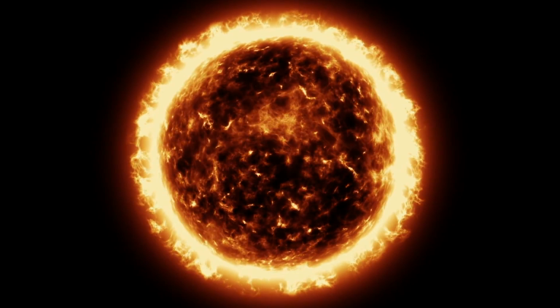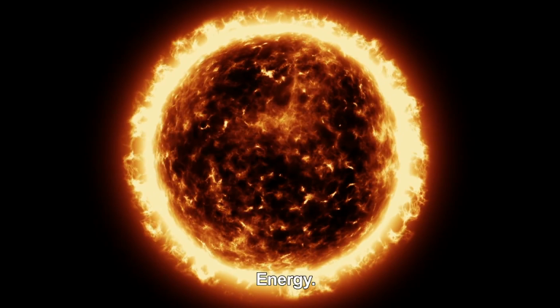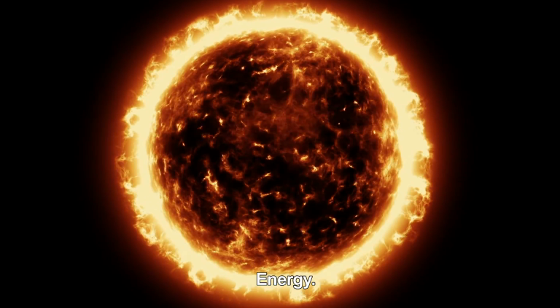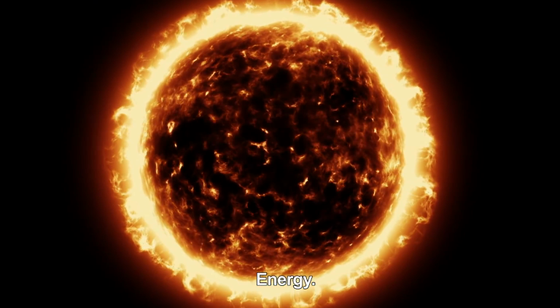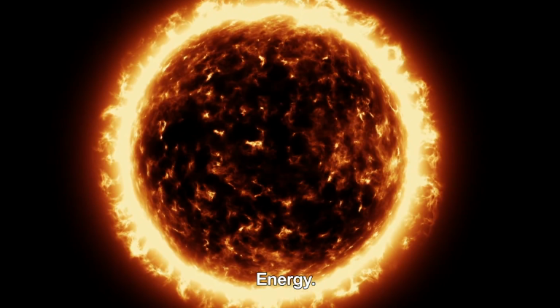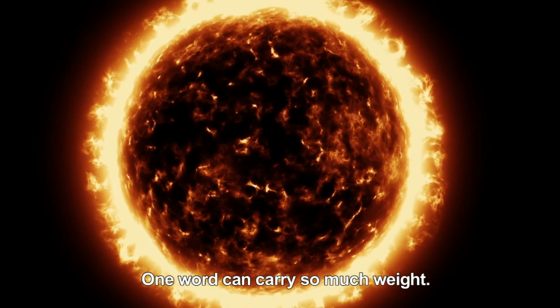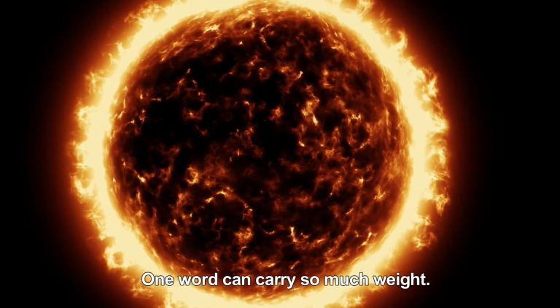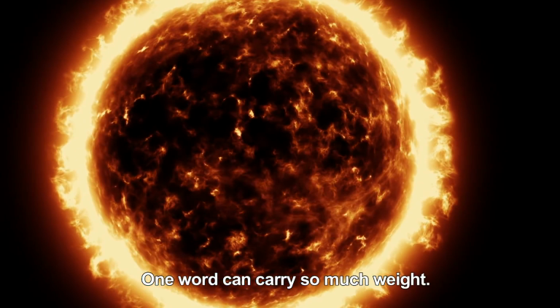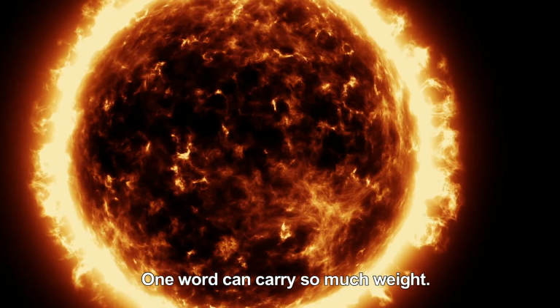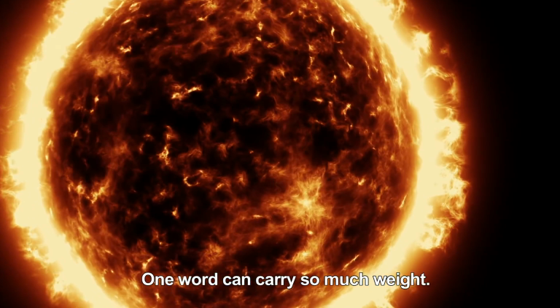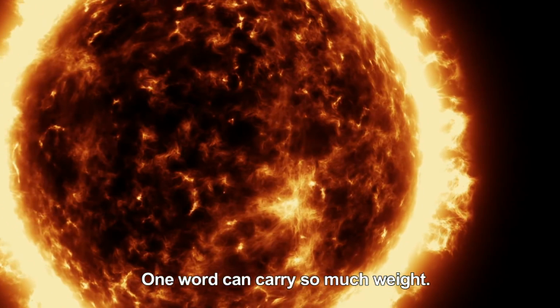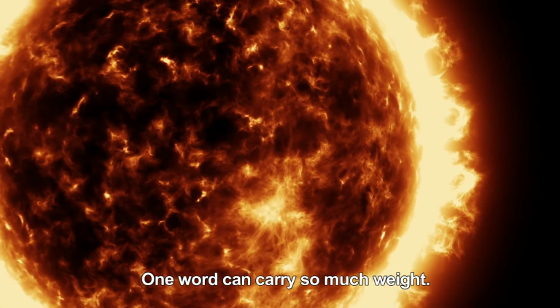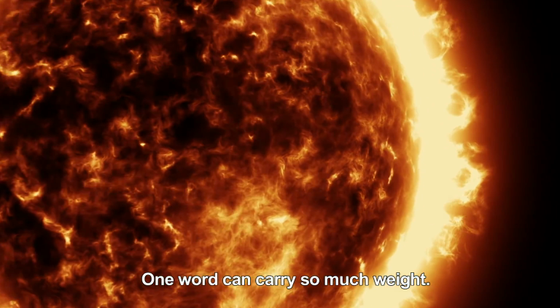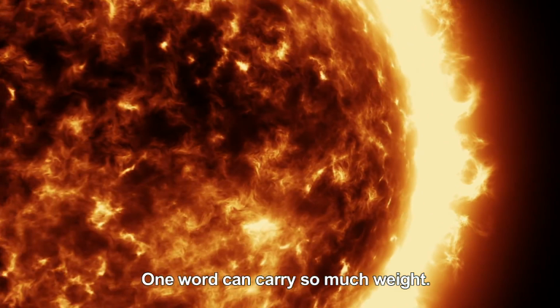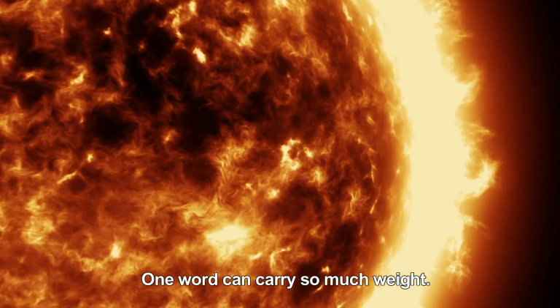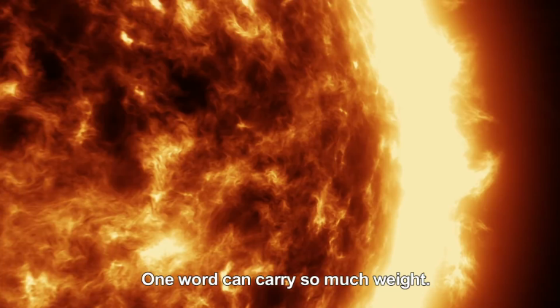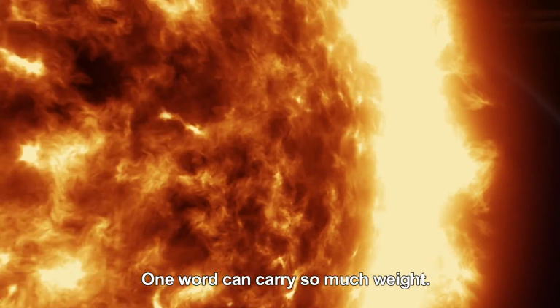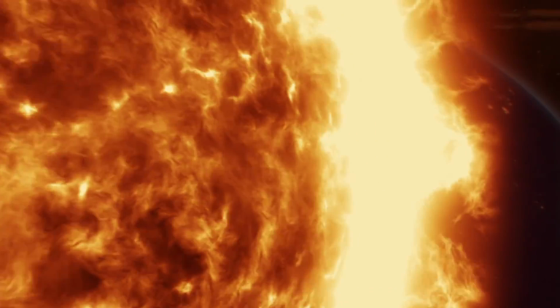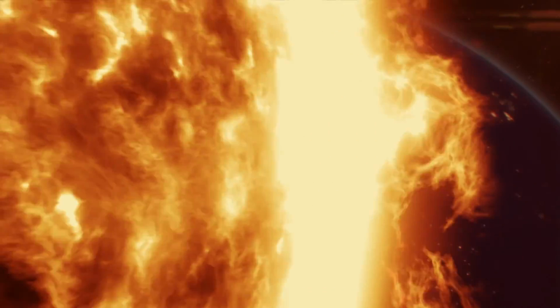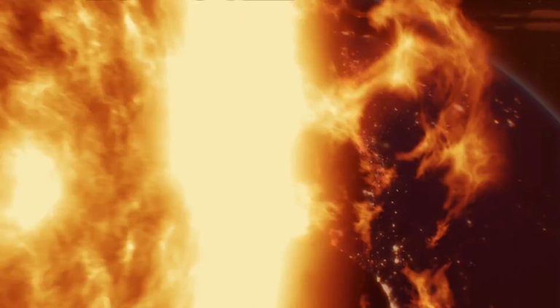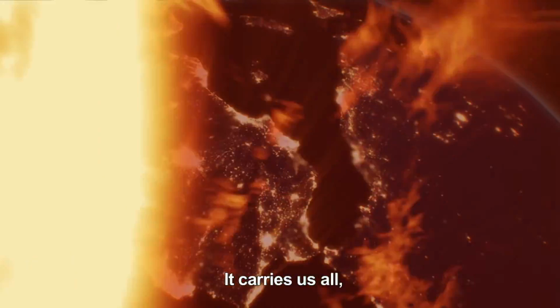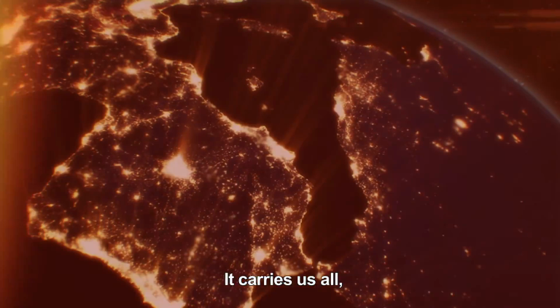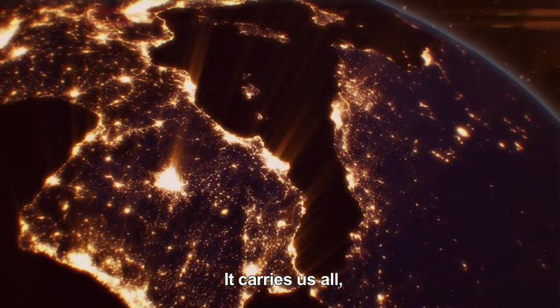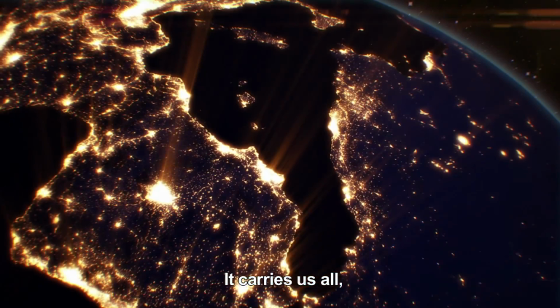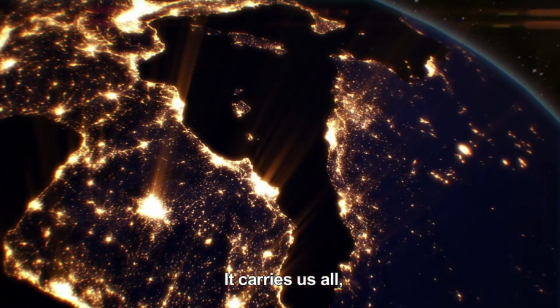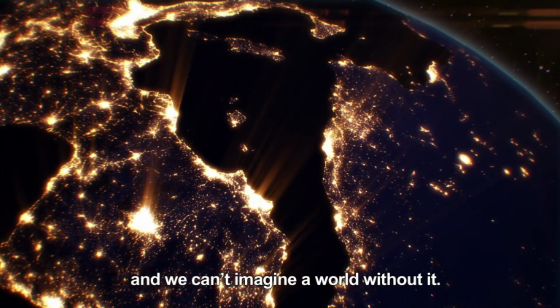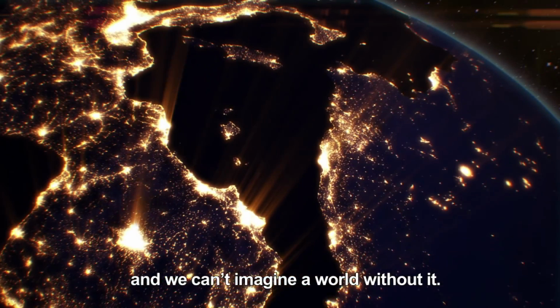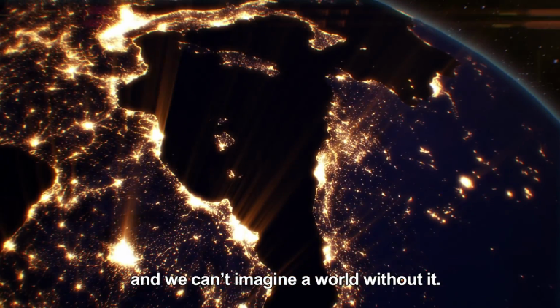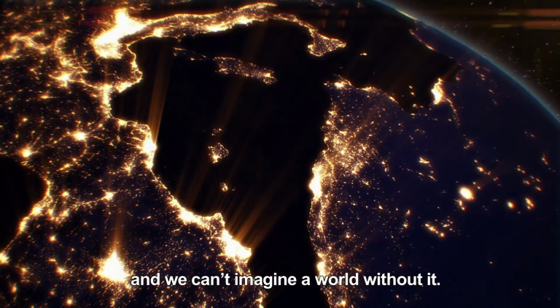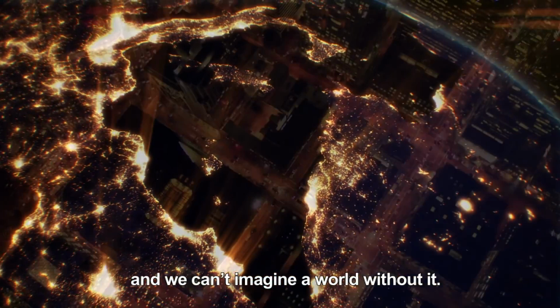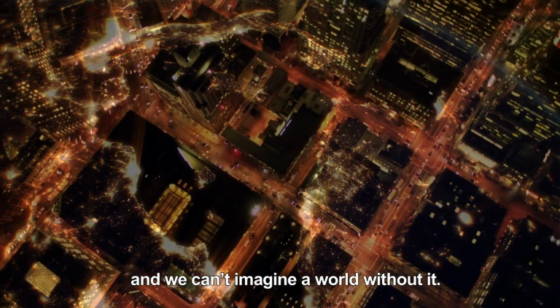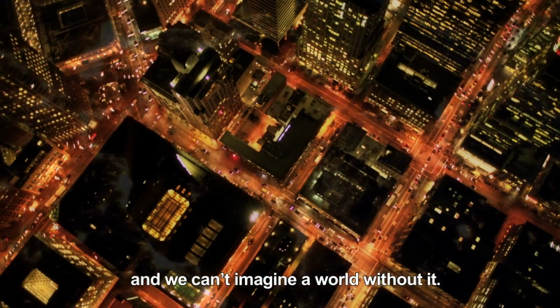Energy. One word can carry so much weight. It carries us all, and we can't imagine a world without it.